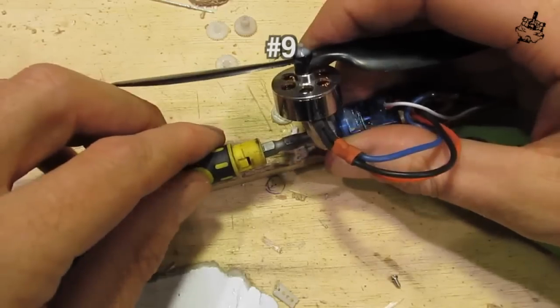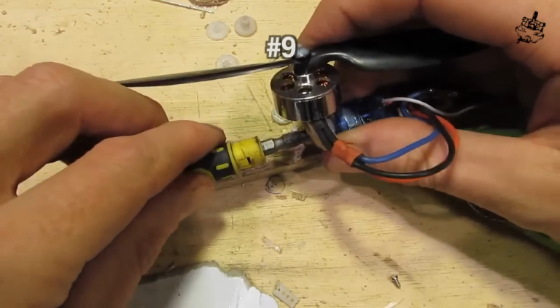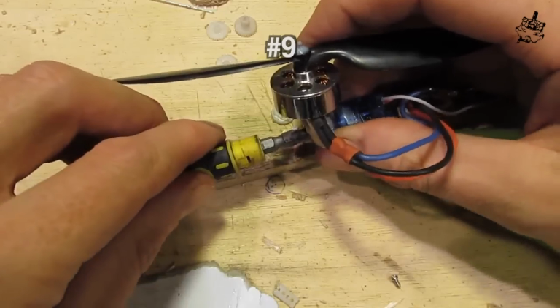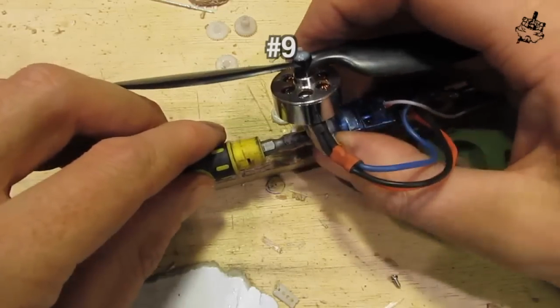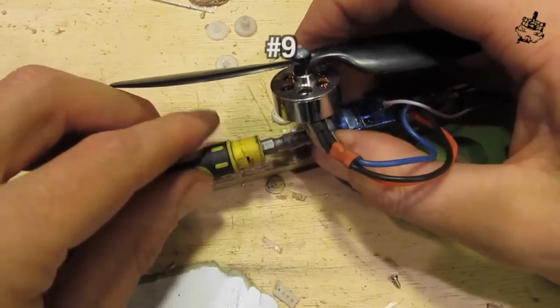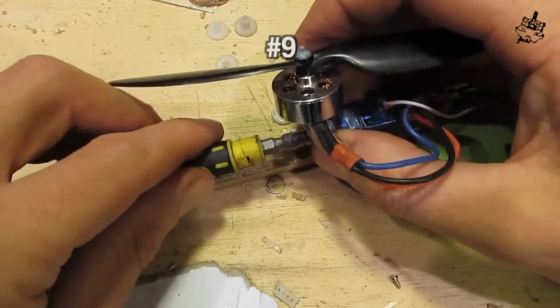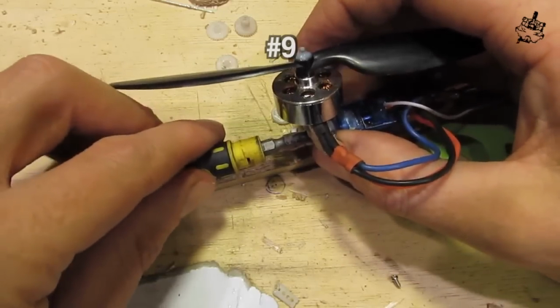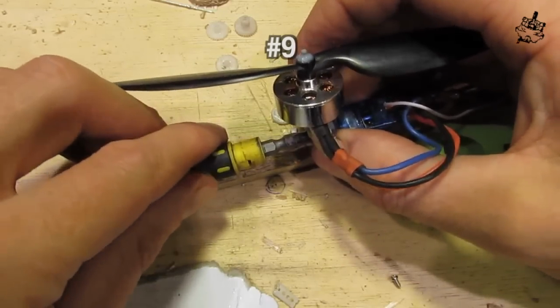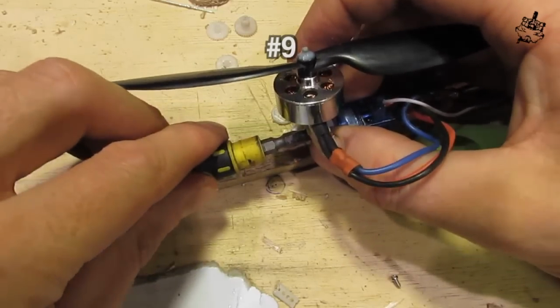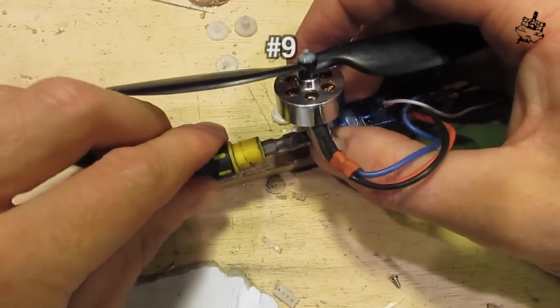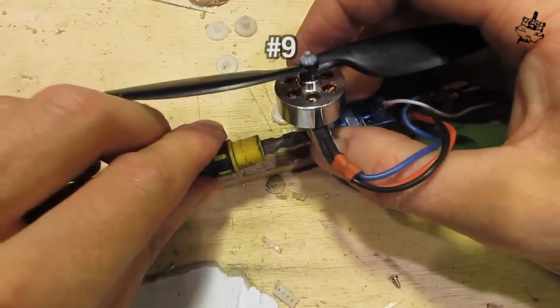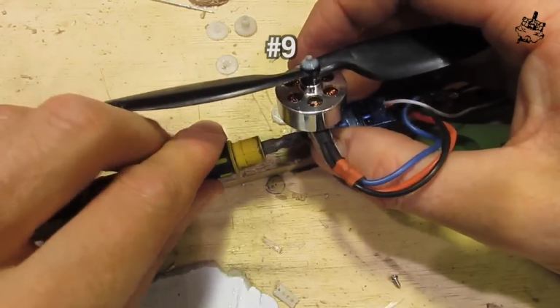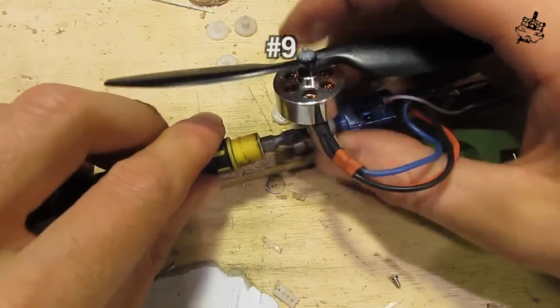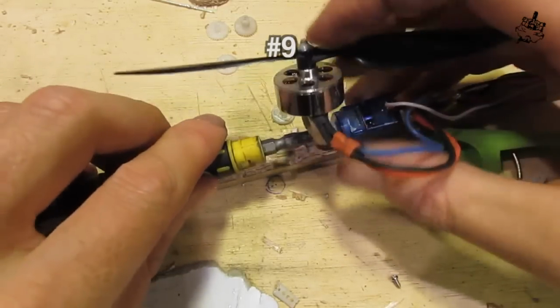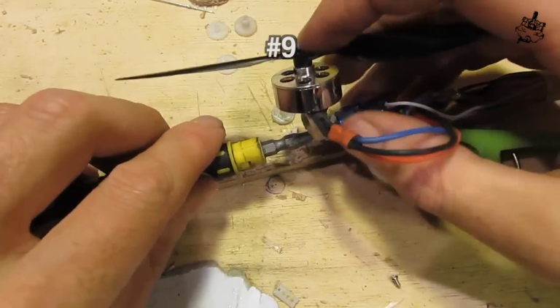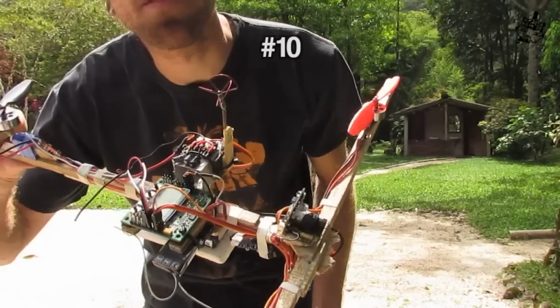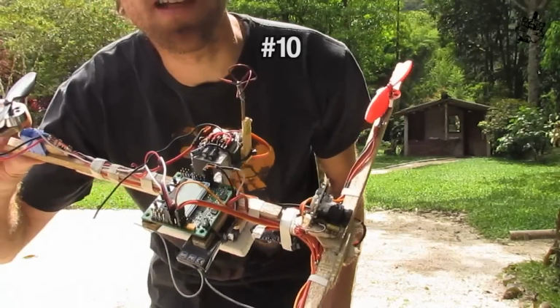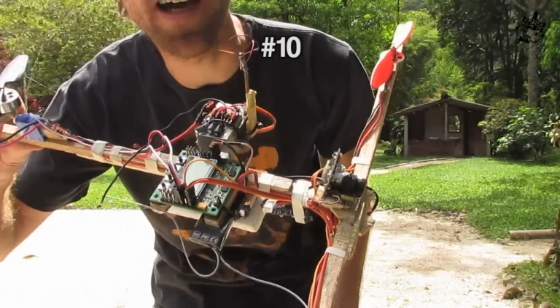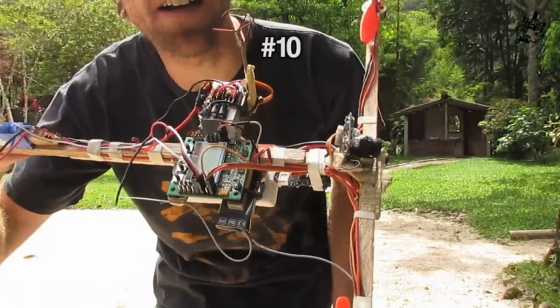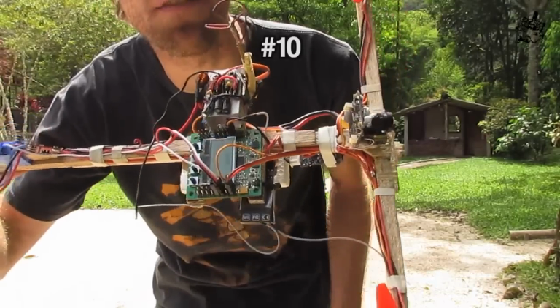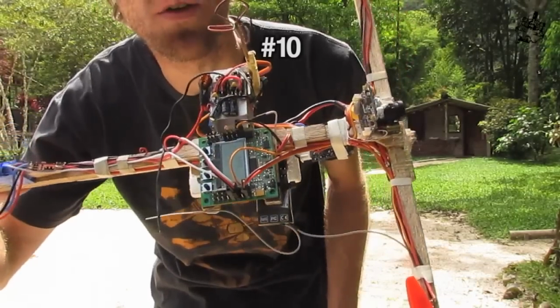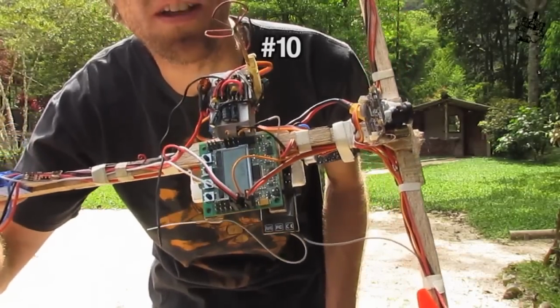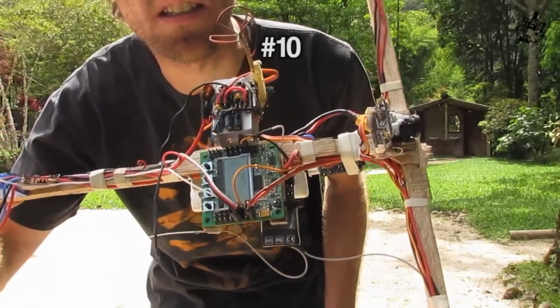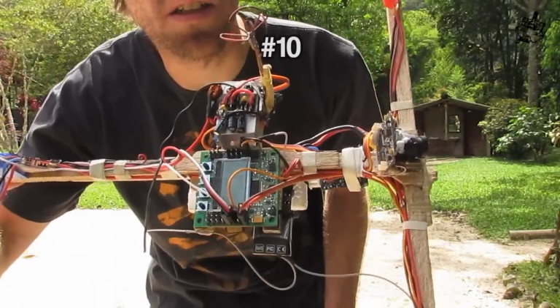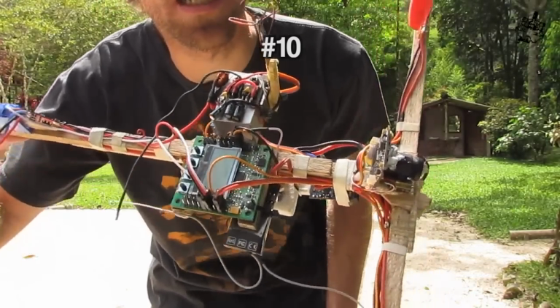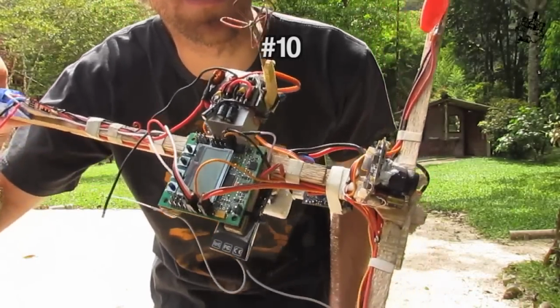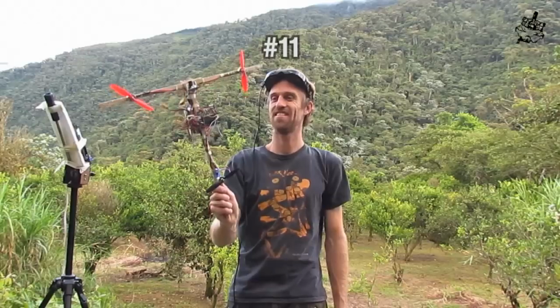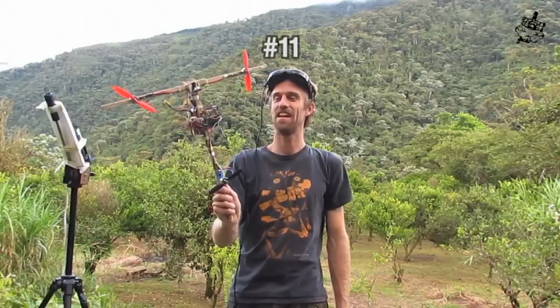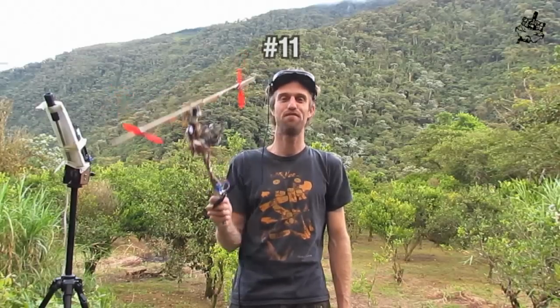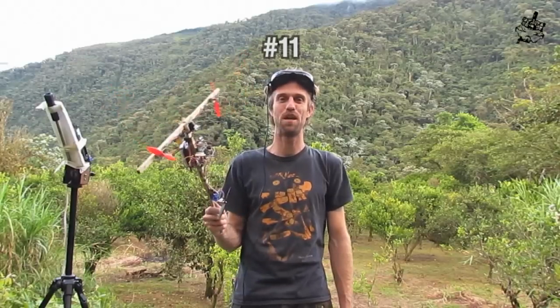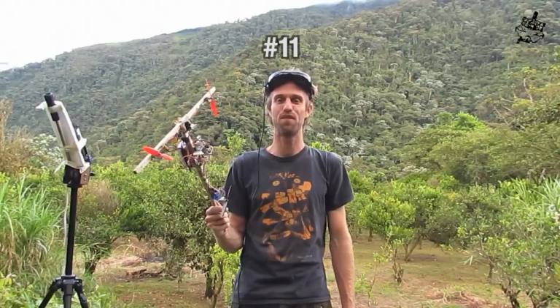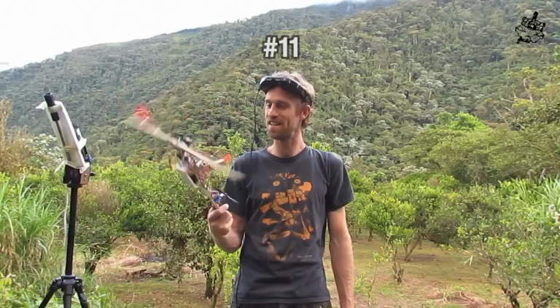I challenge anyone to make something lighter. Added a few things to it, FPV.